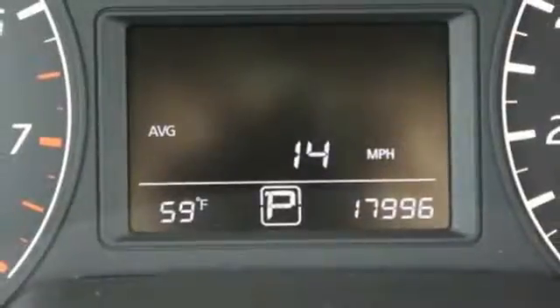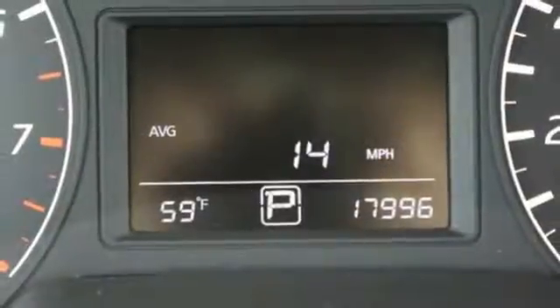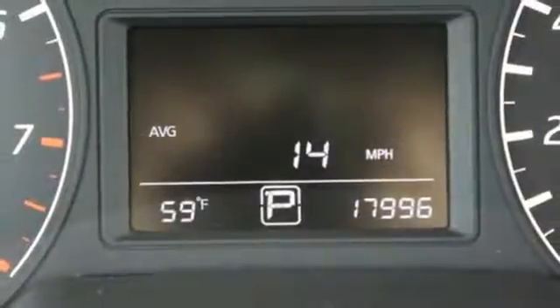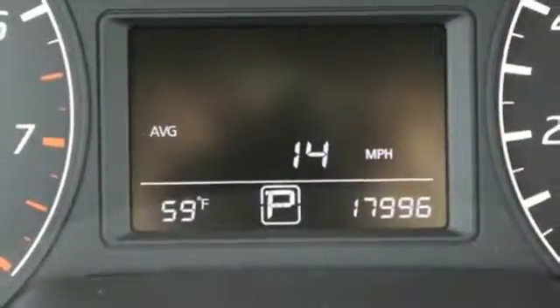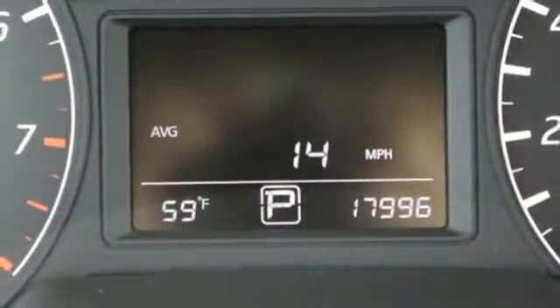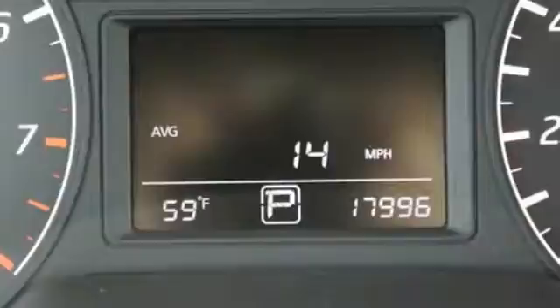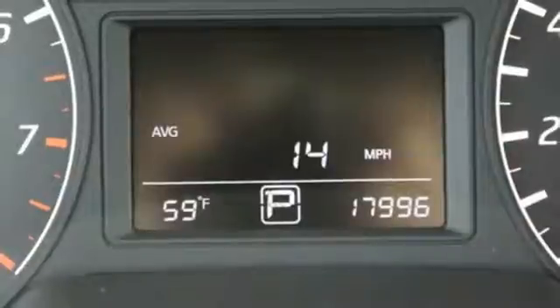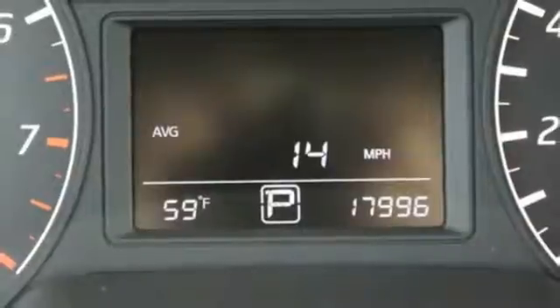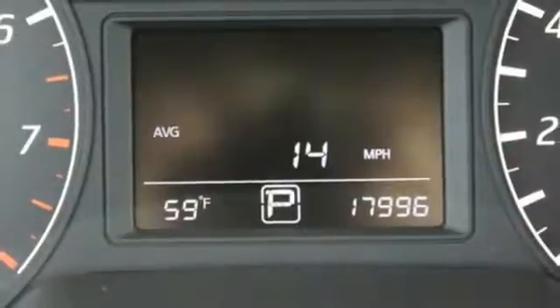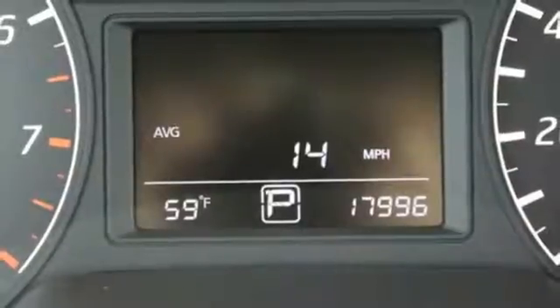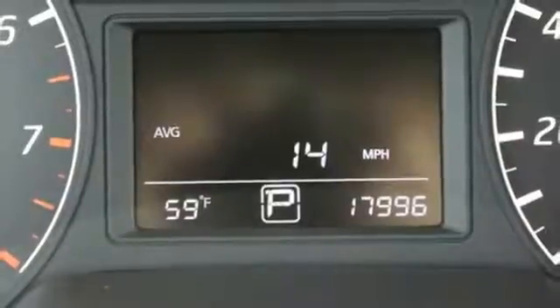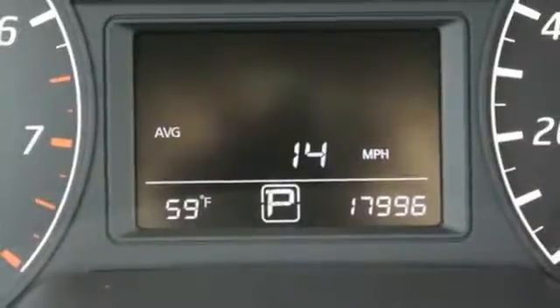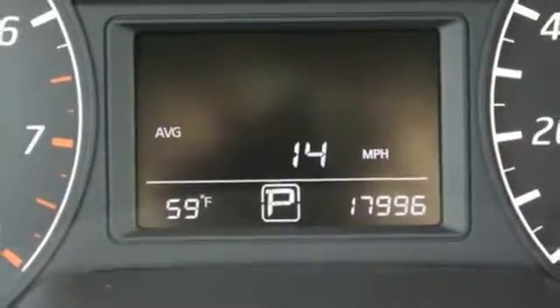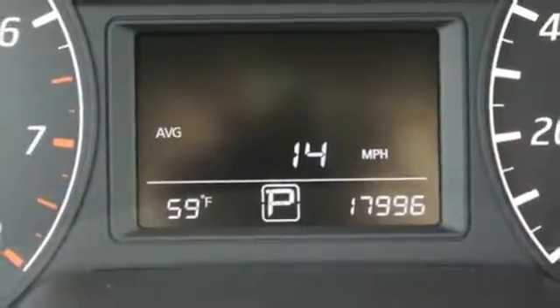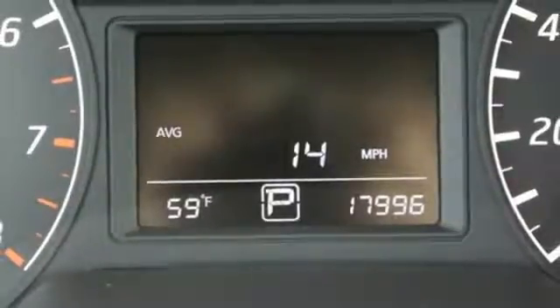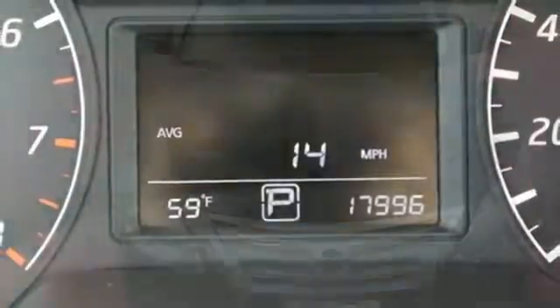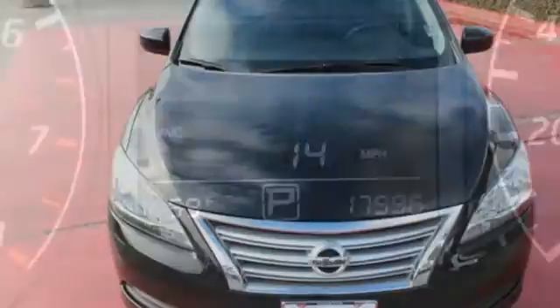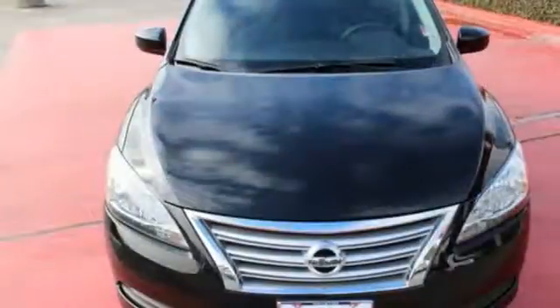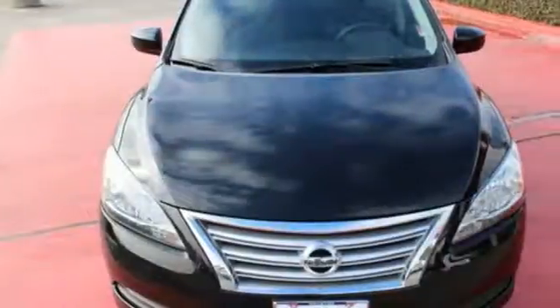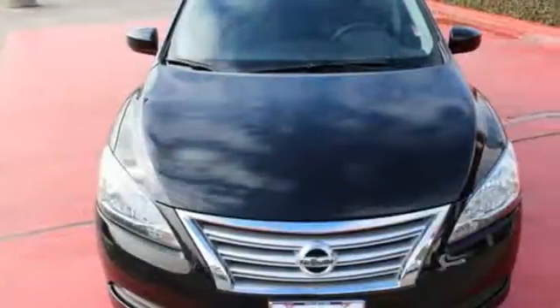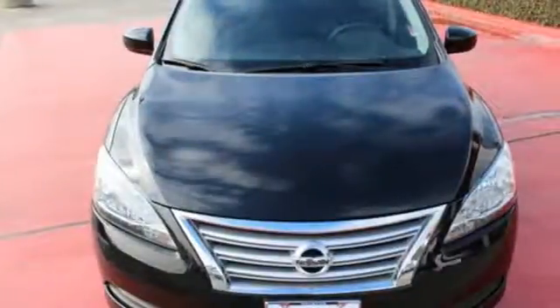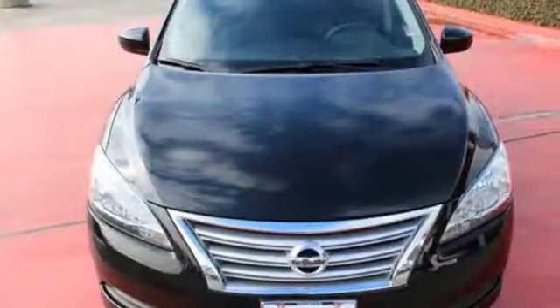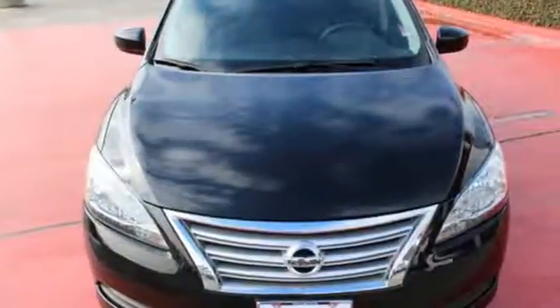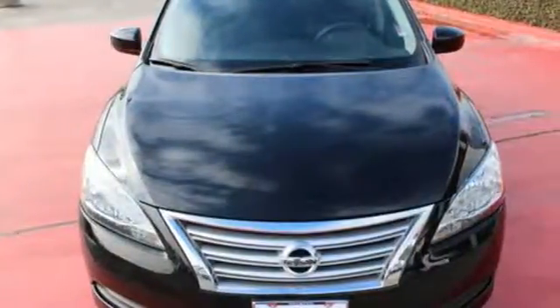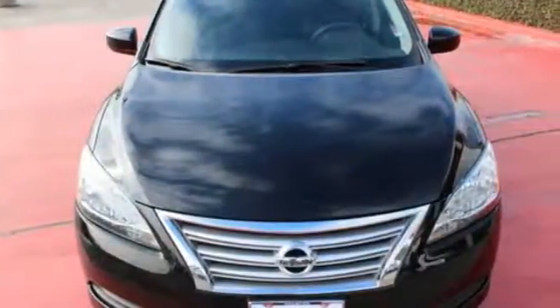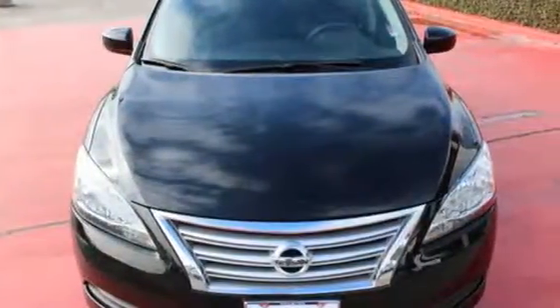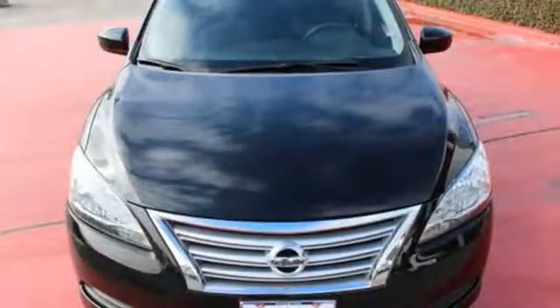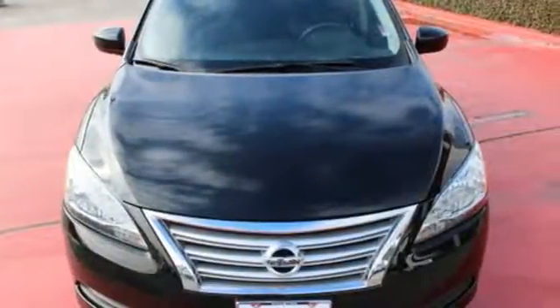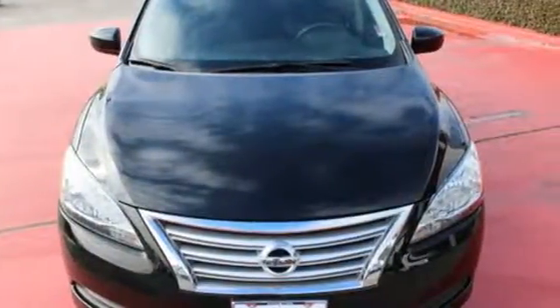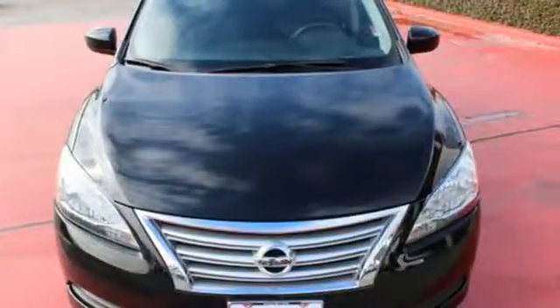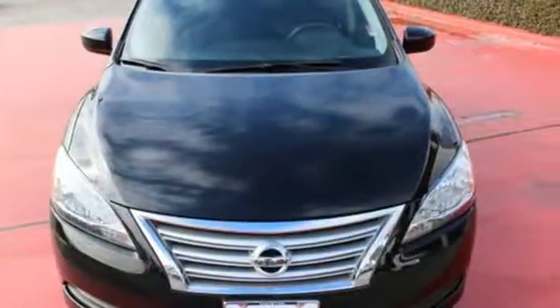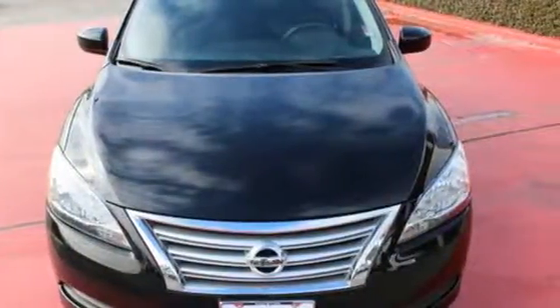Style, grace, and undeniable safety. Bring home this Nissan Sentra today.